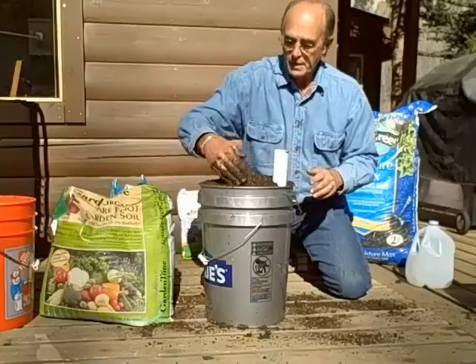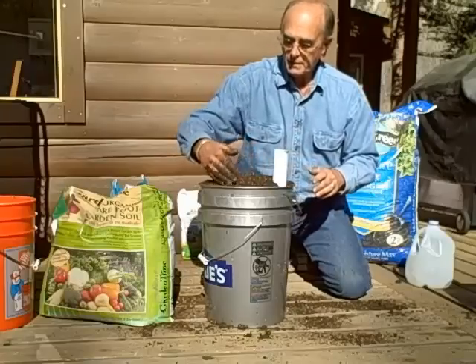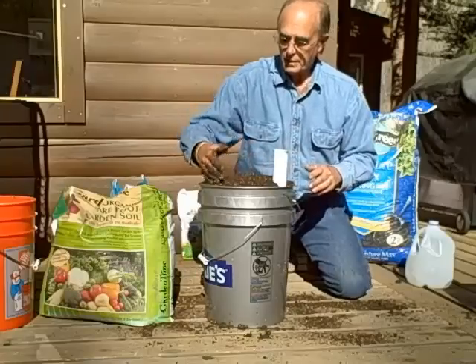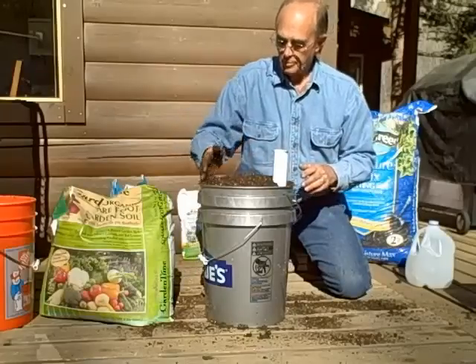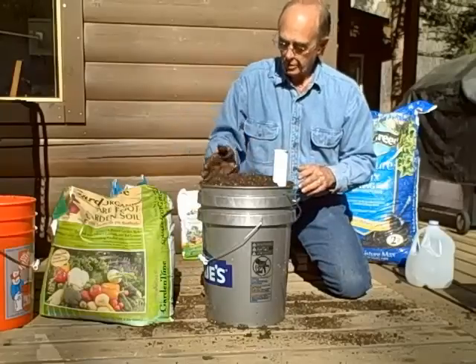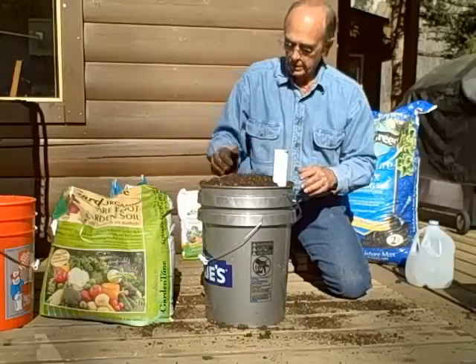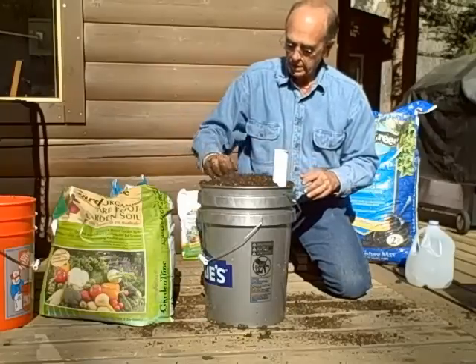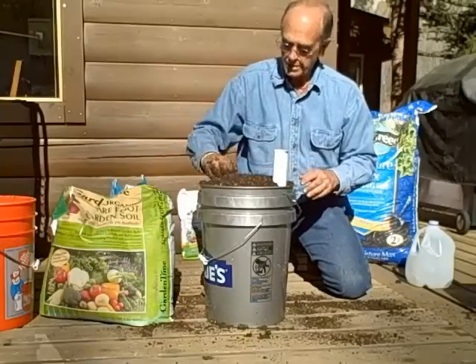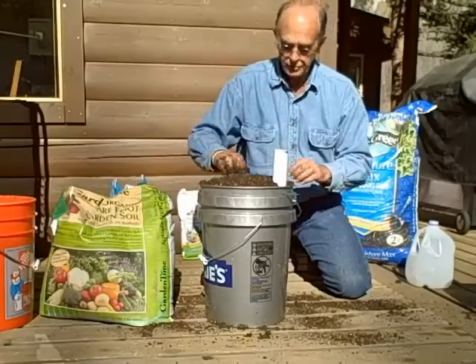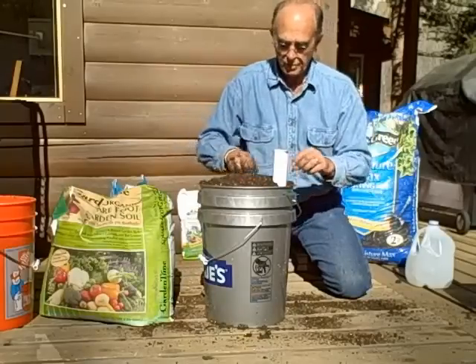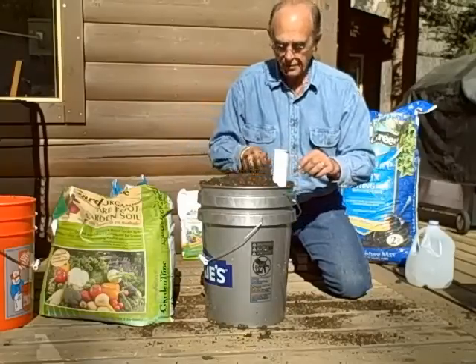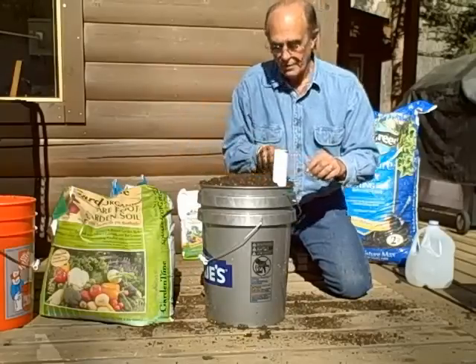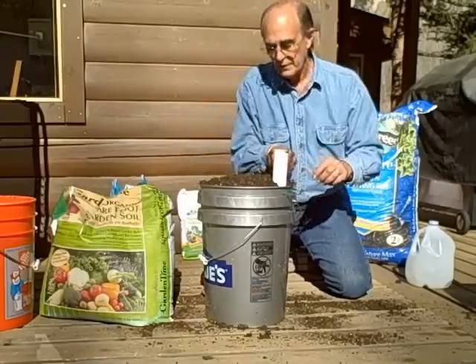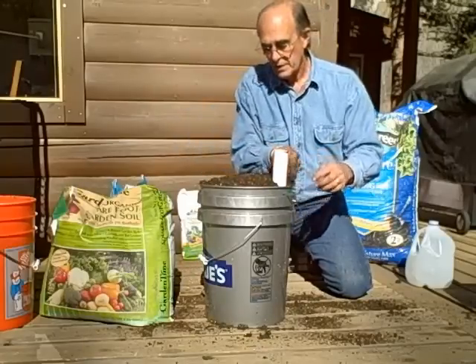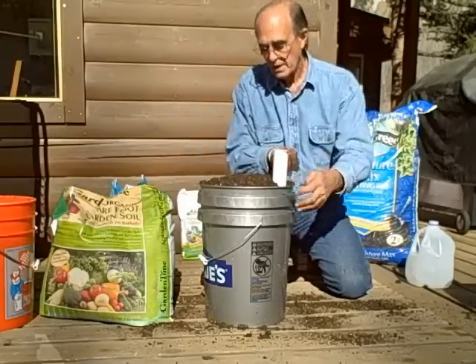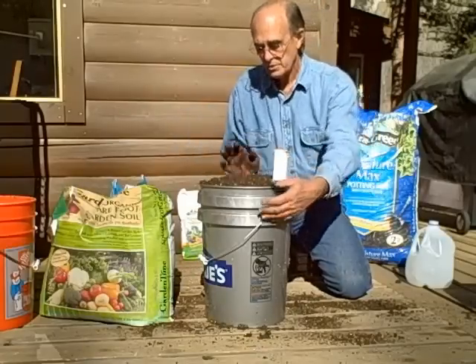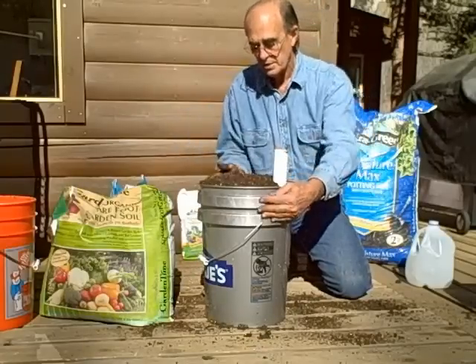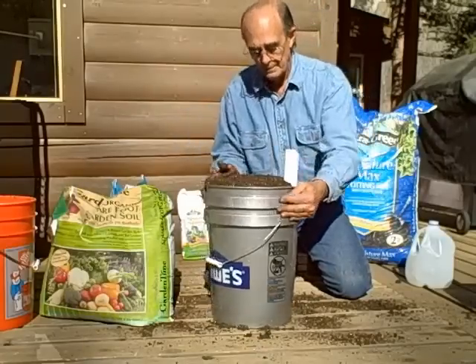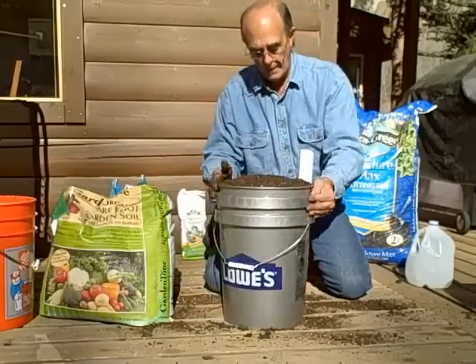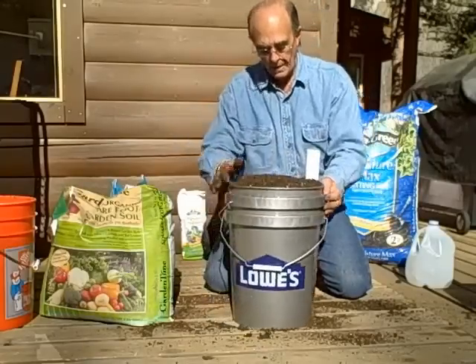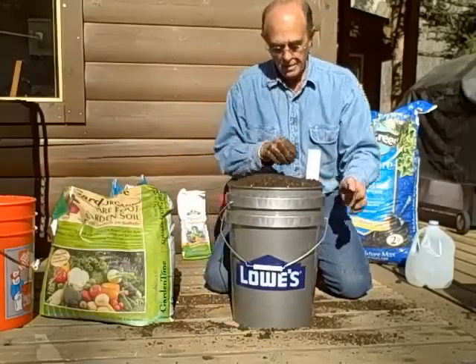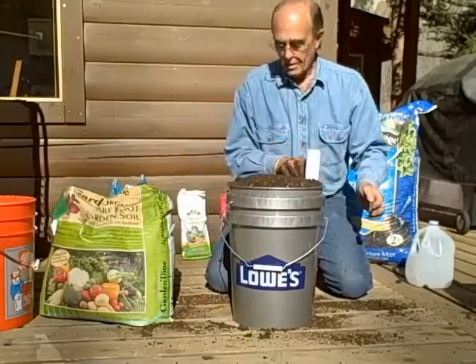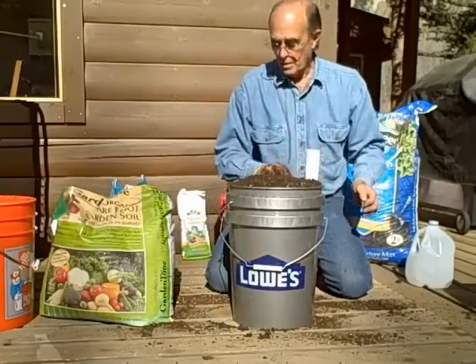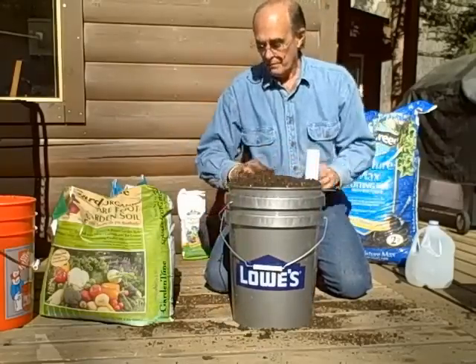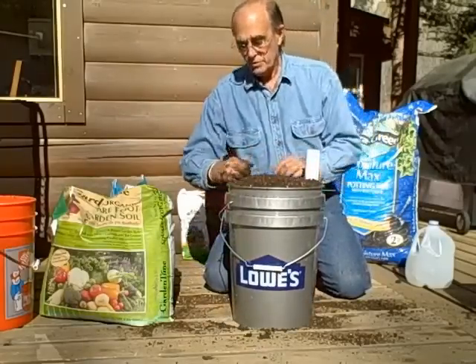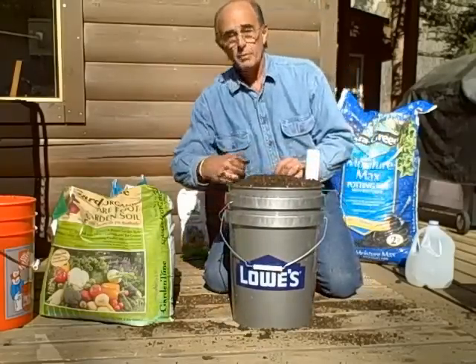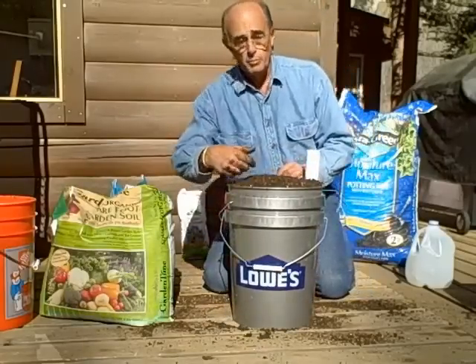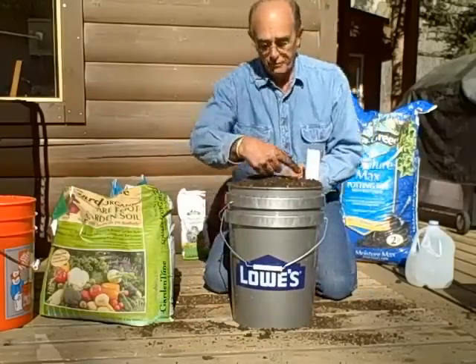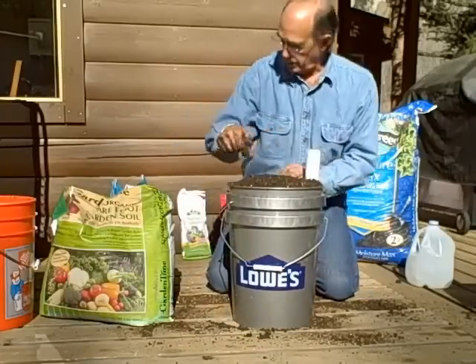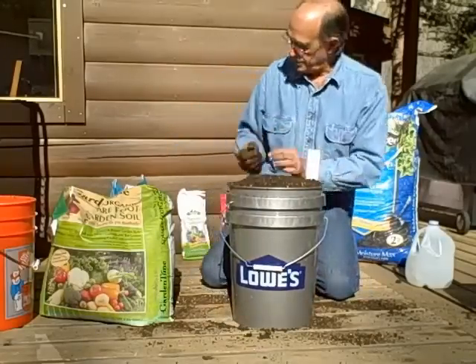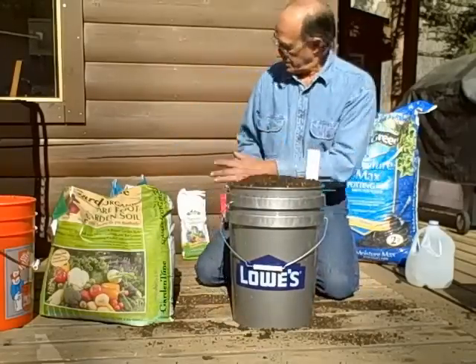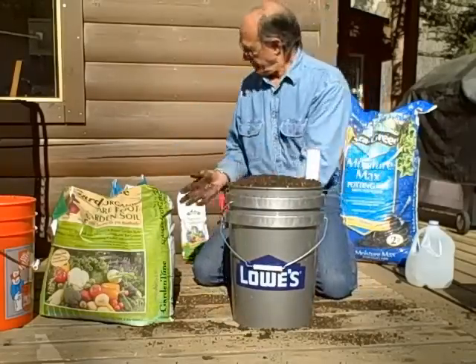You'll want to keep sort of a mounding effect on top like so, and then I'm going to put a little trough around the edges. Eventually I'm going to put fertilizer there.